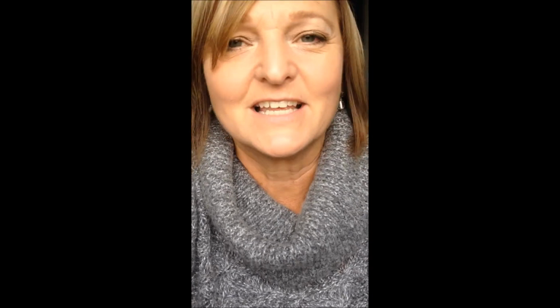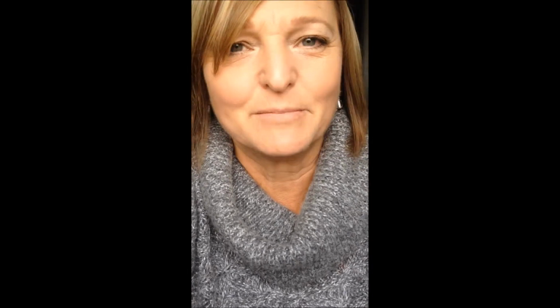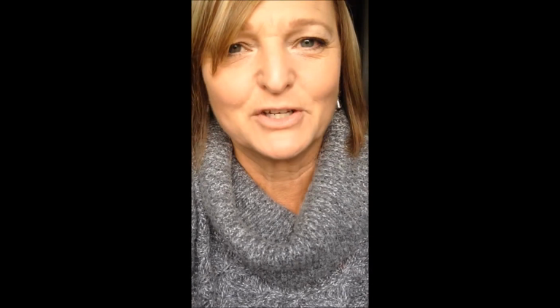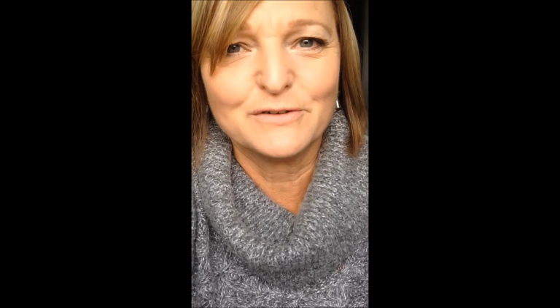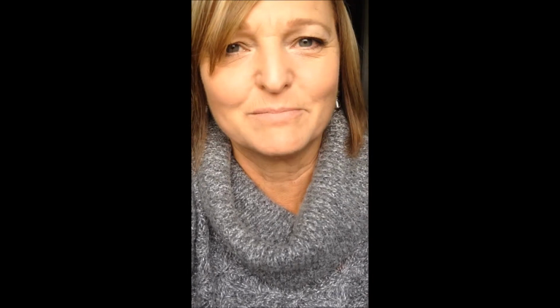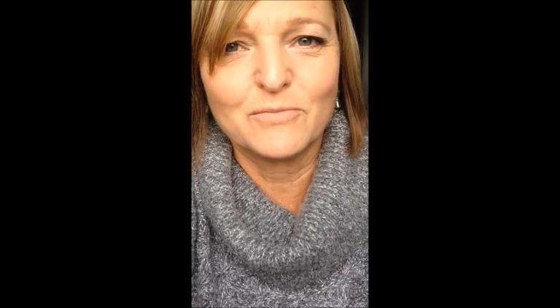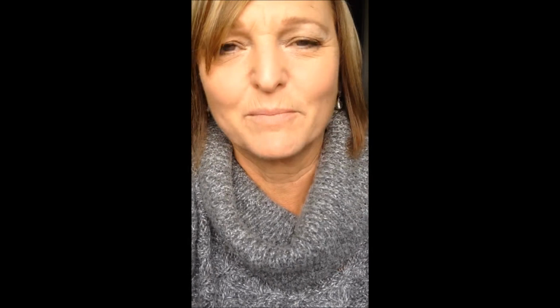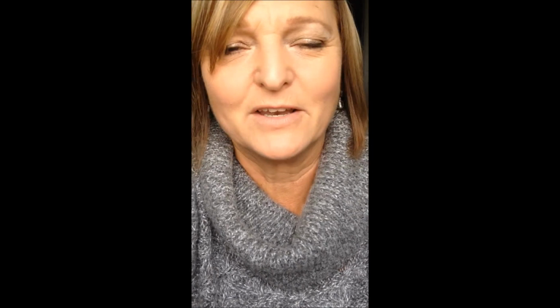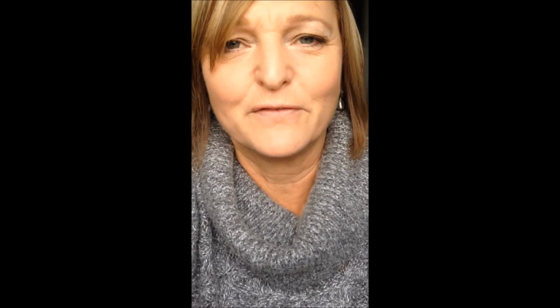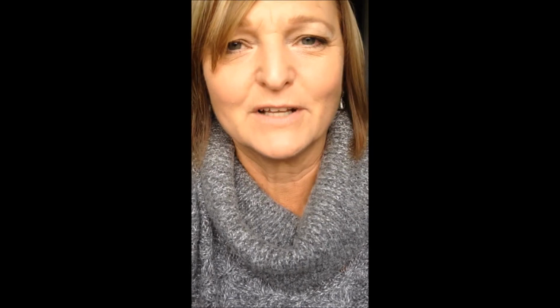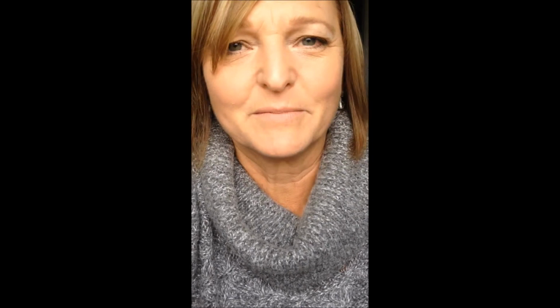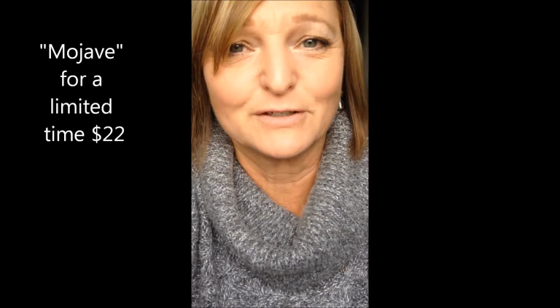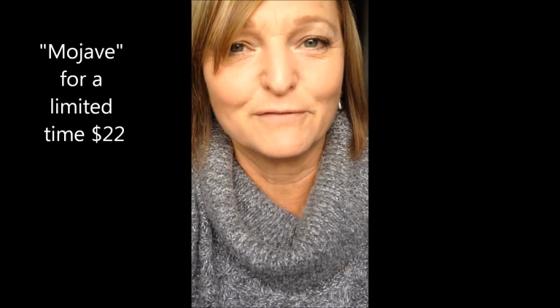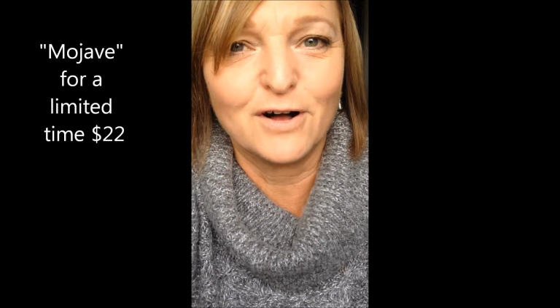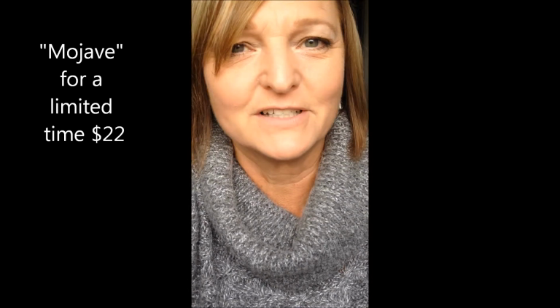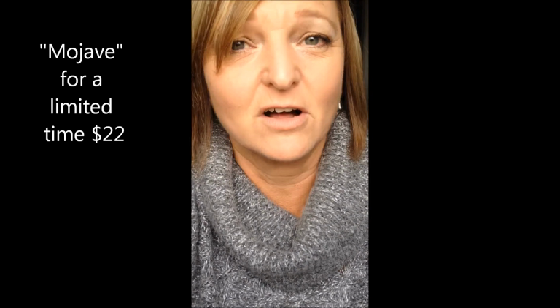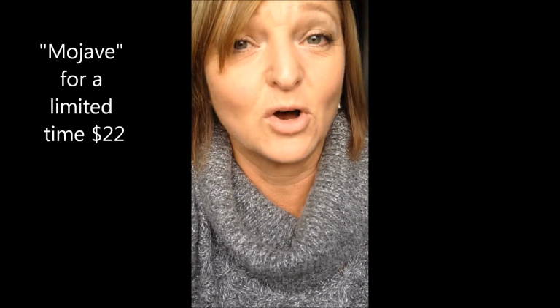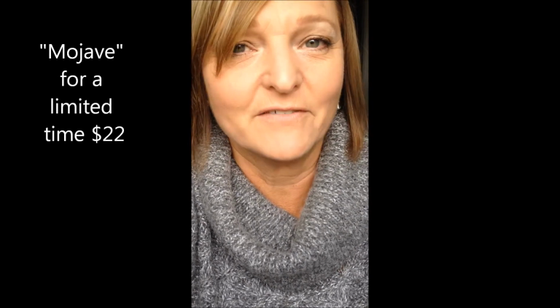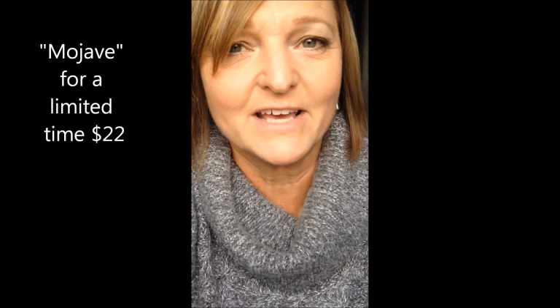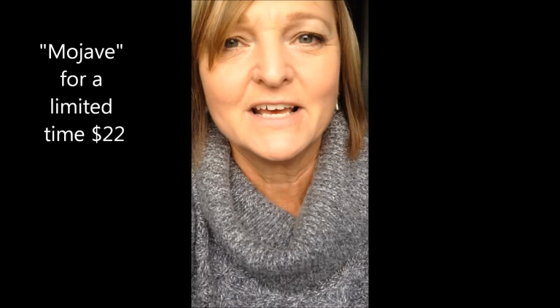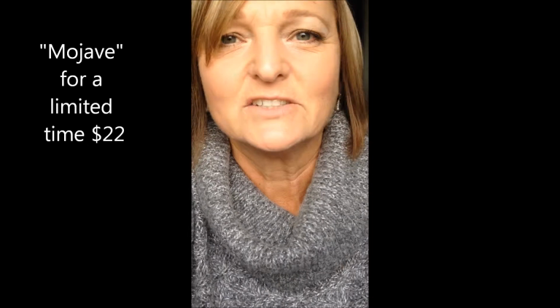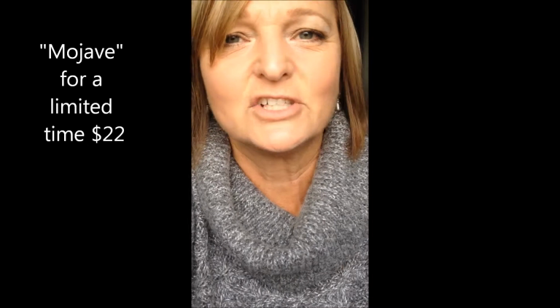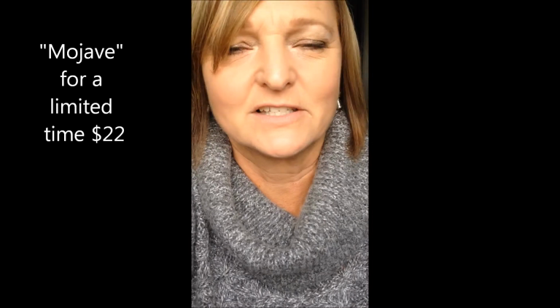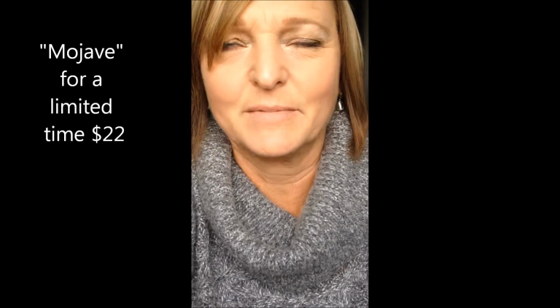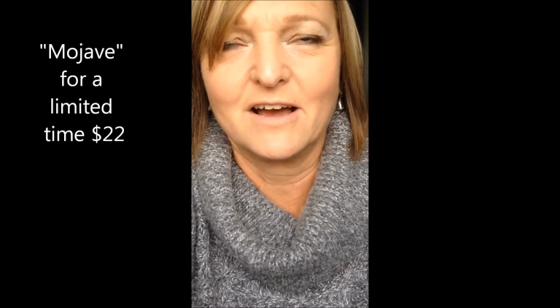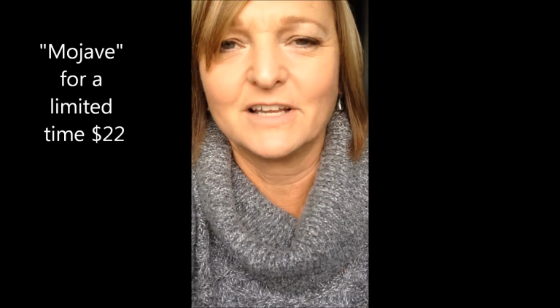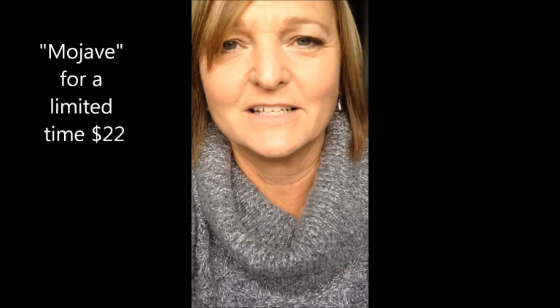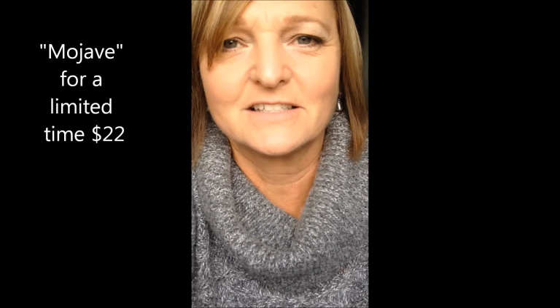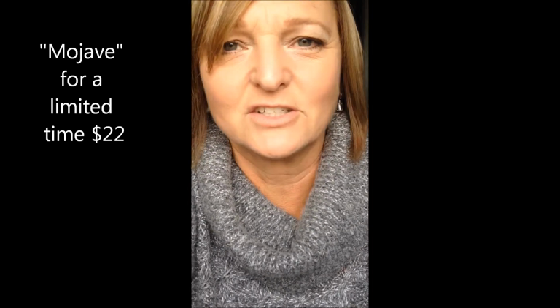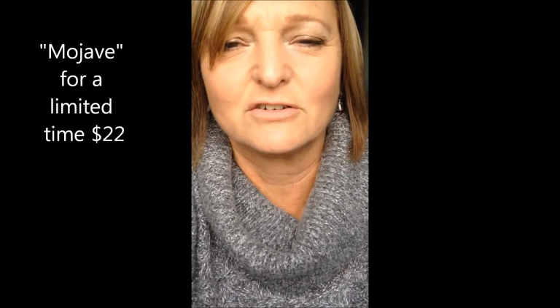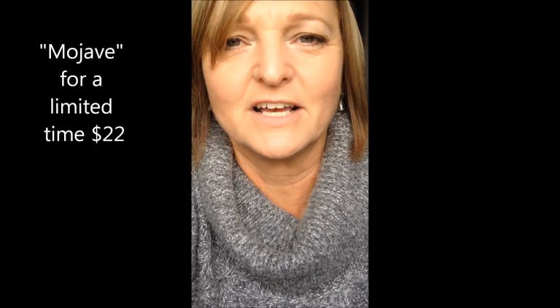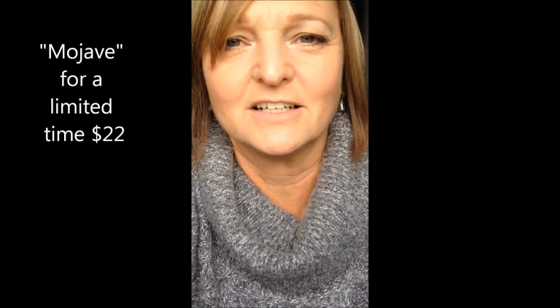Today I'm going to show you one of my new favorite lip colors for fall. It's called Mojave. It's just coming out and it's such a great color.